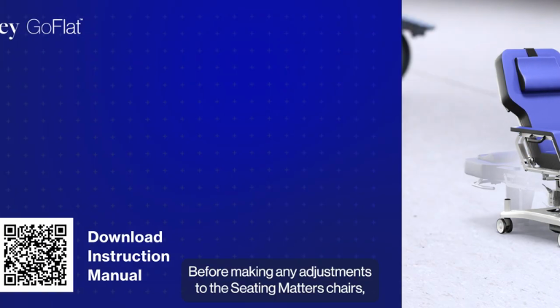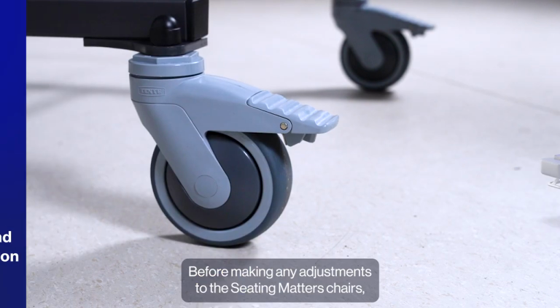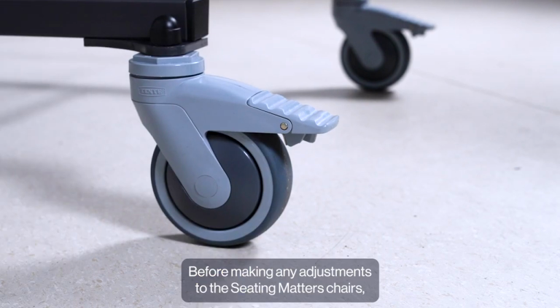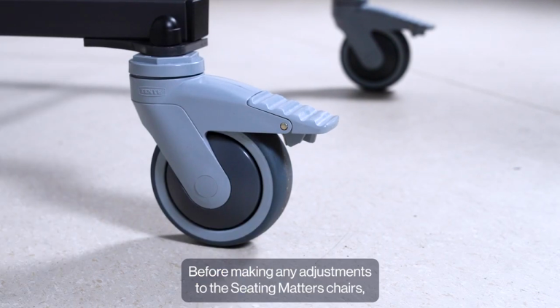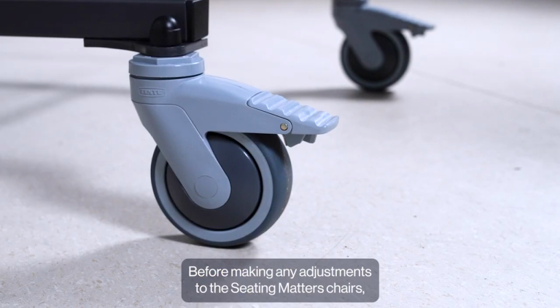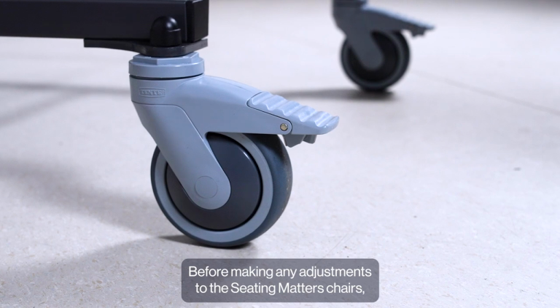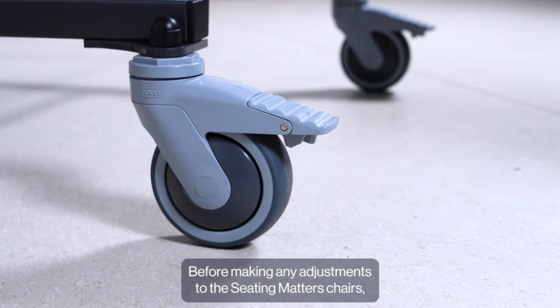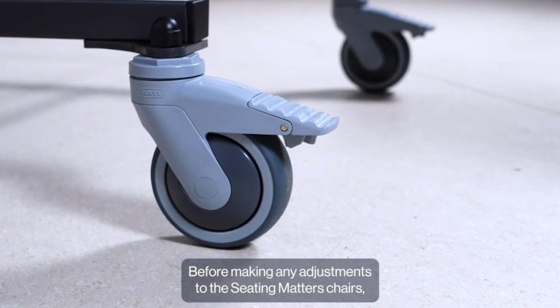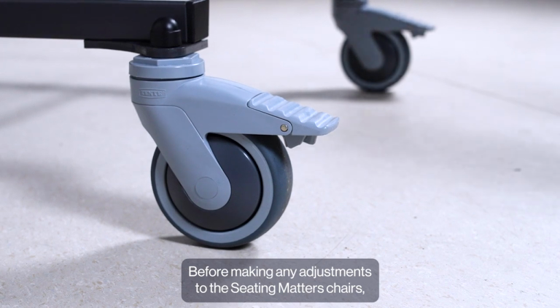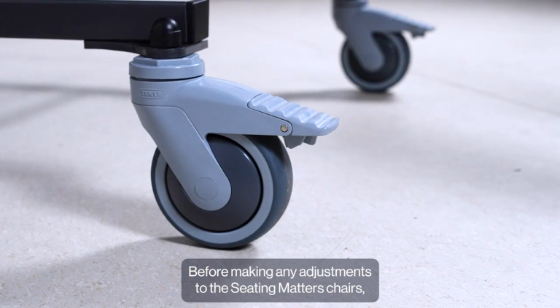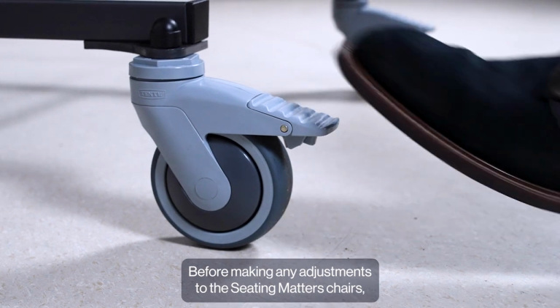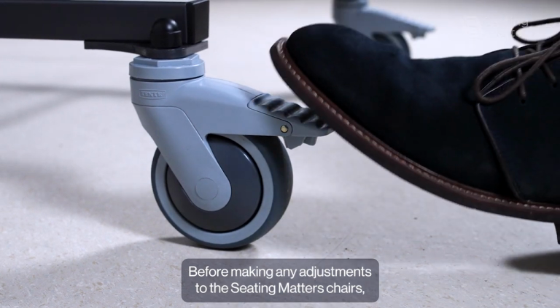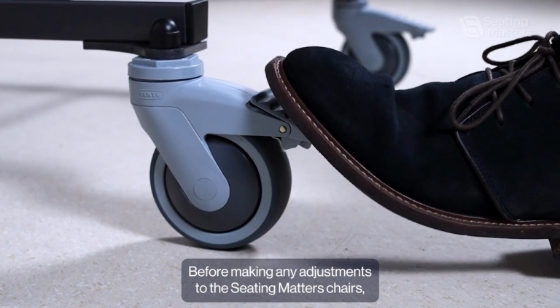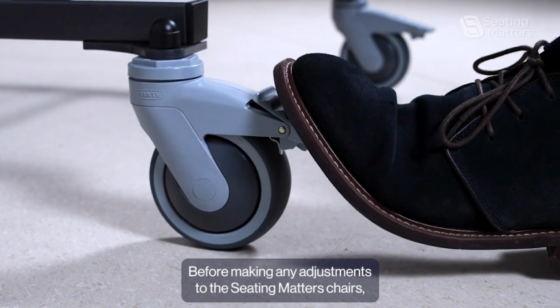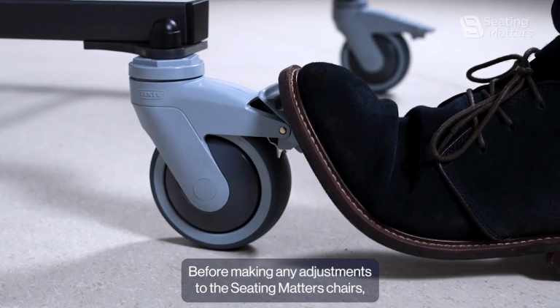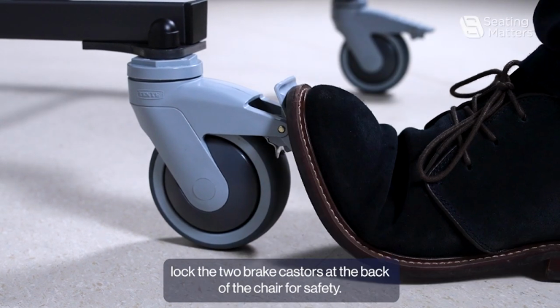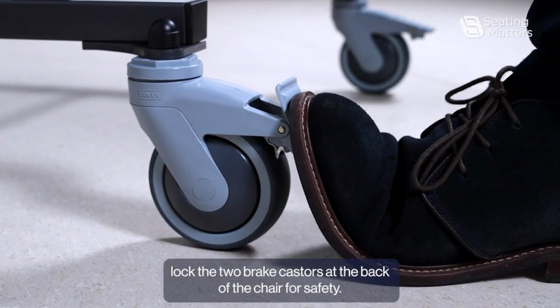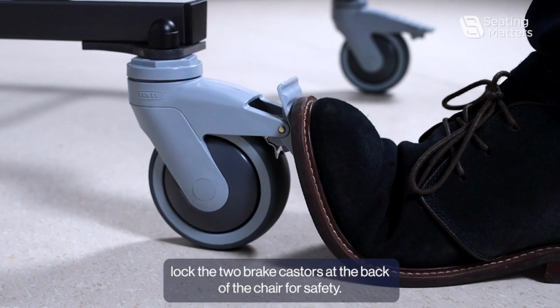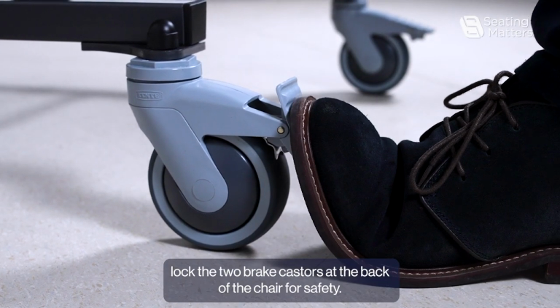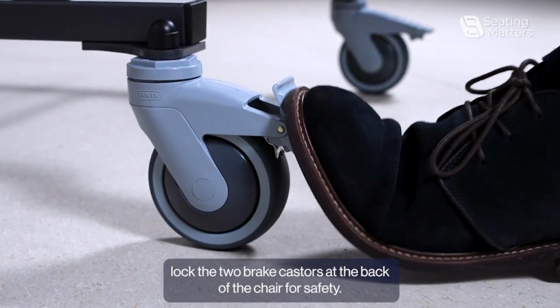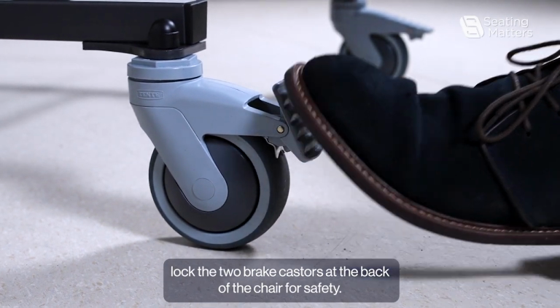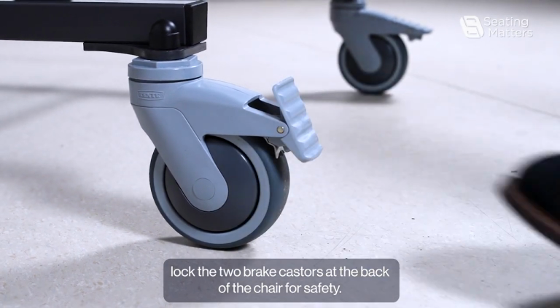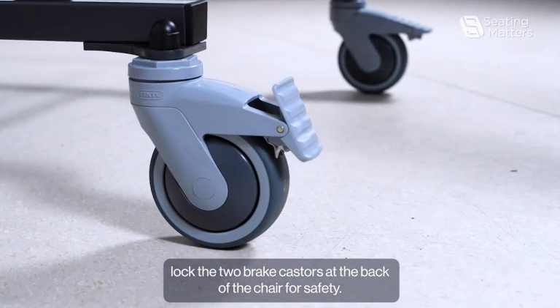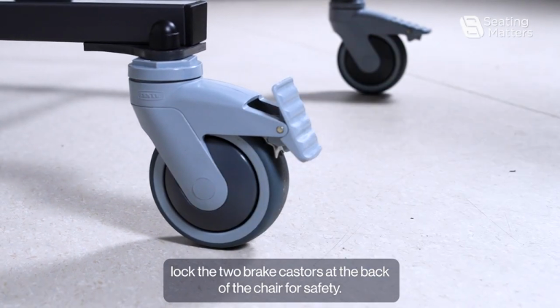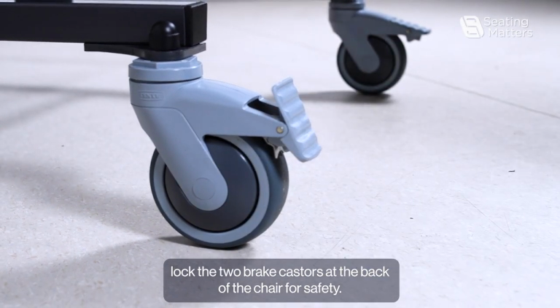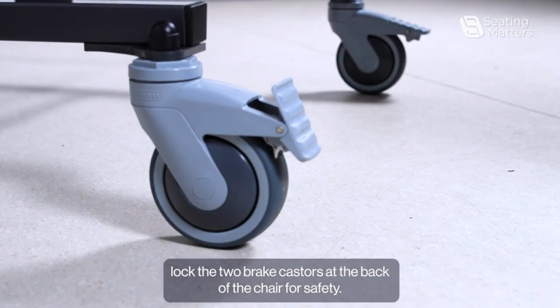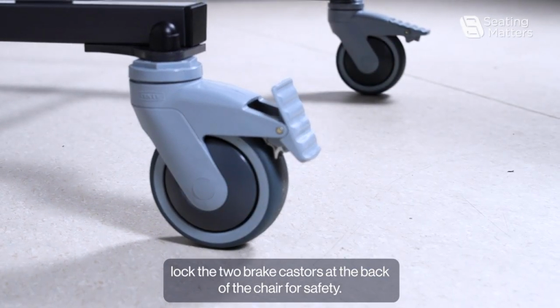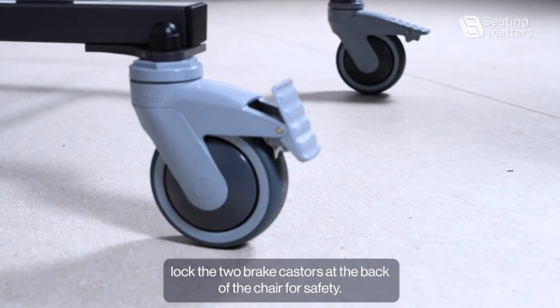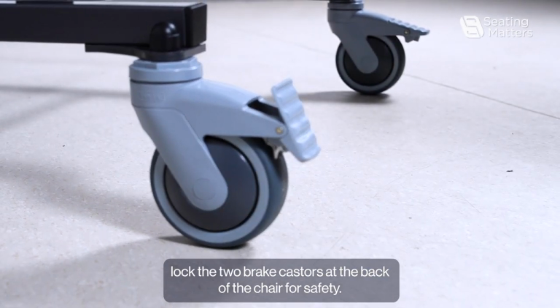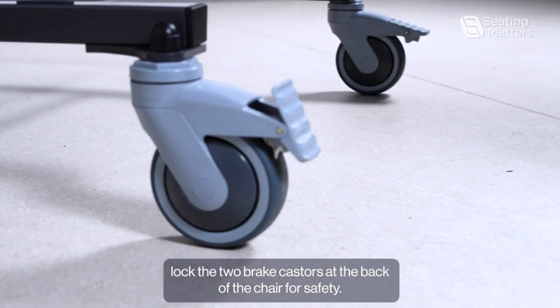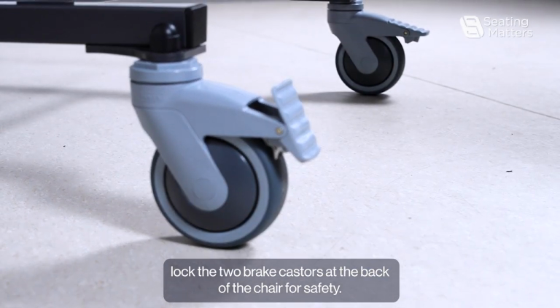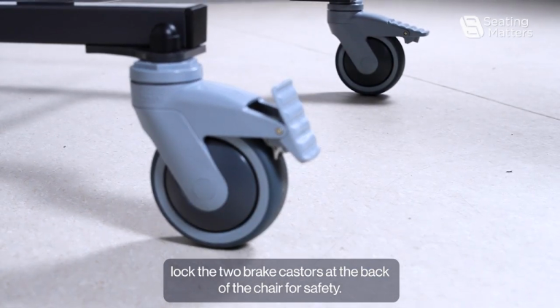Before making any adjustments to the Seatmaster chairs, lock the two brake casters at the back of the chair for safety.